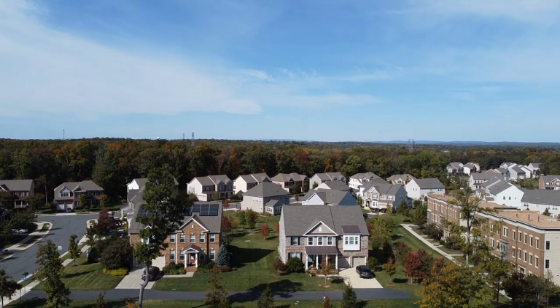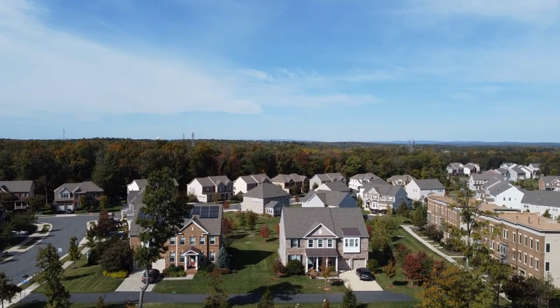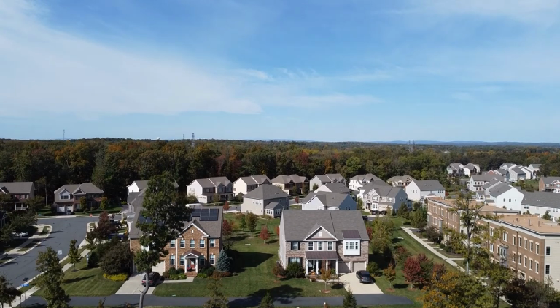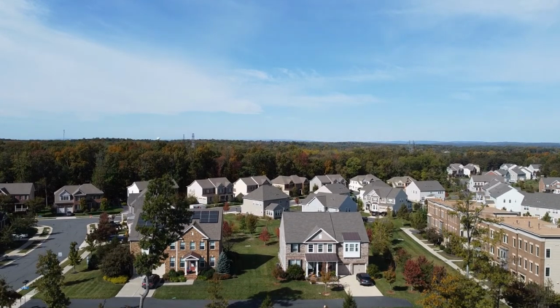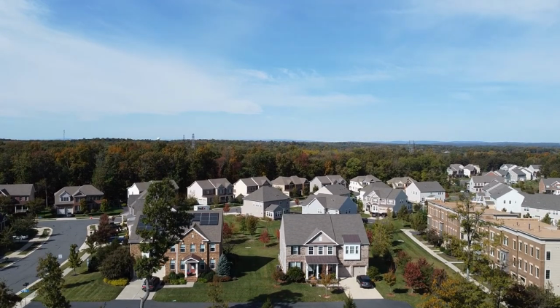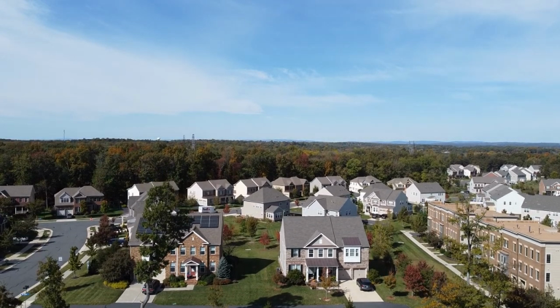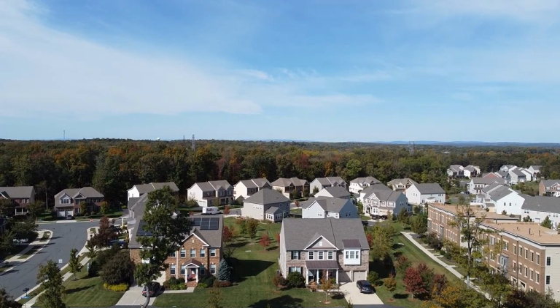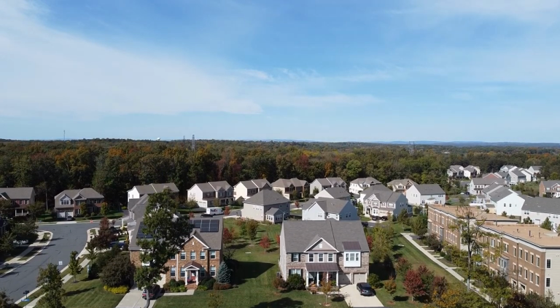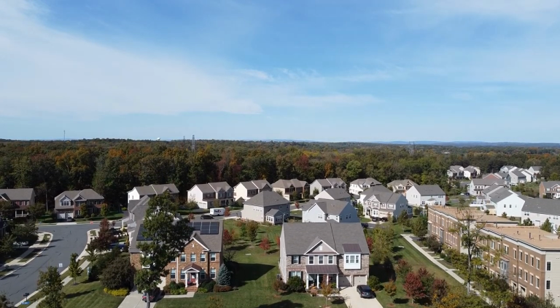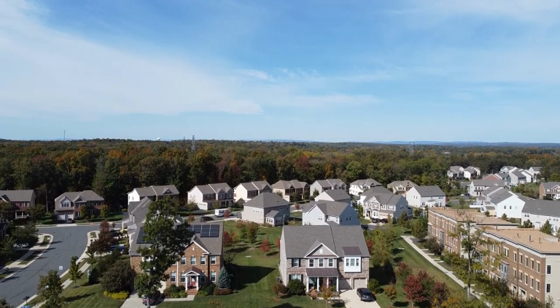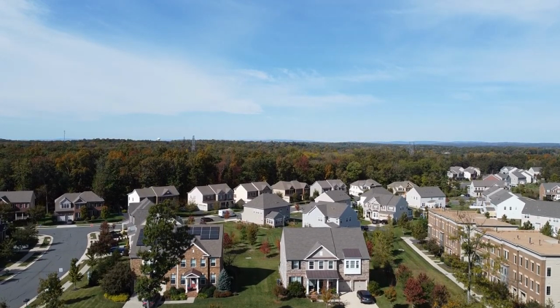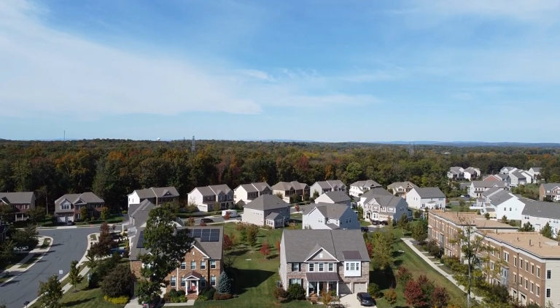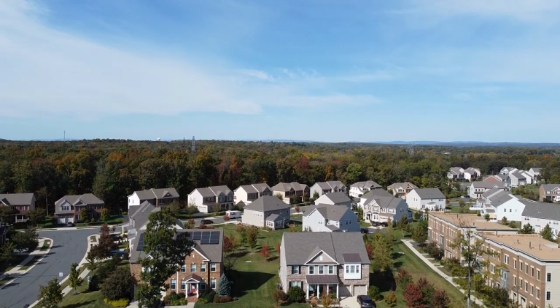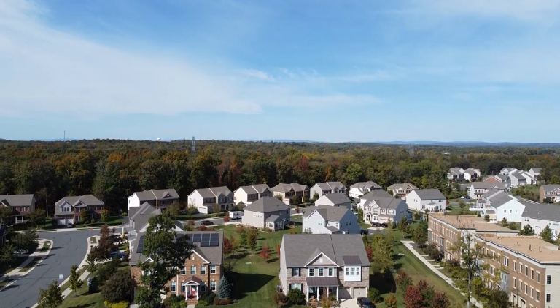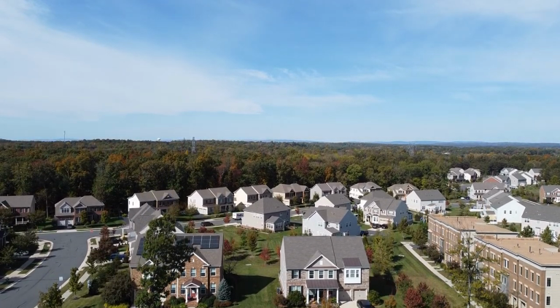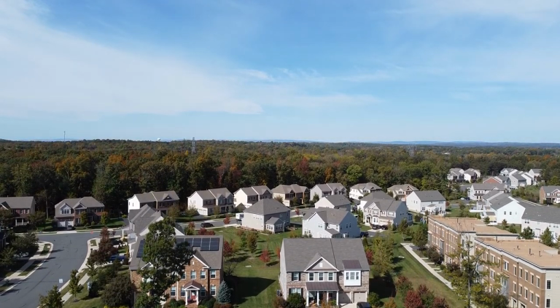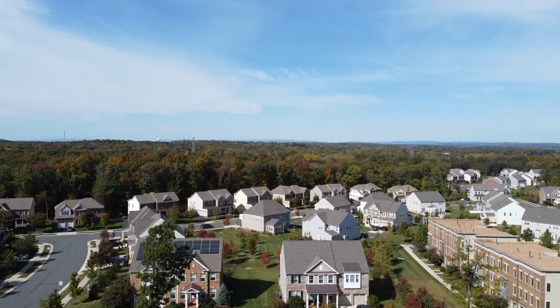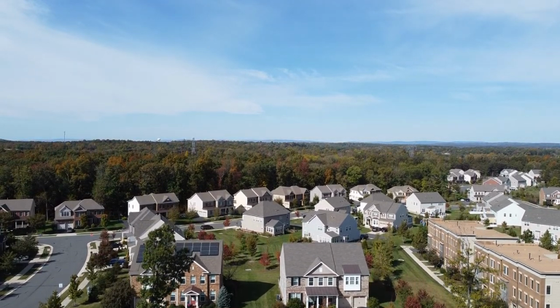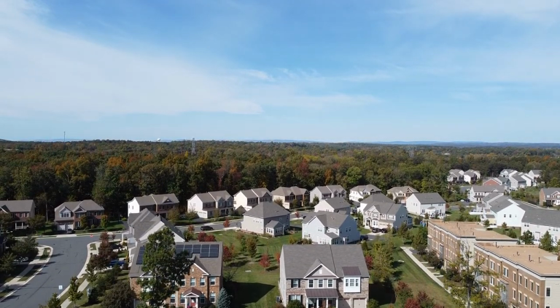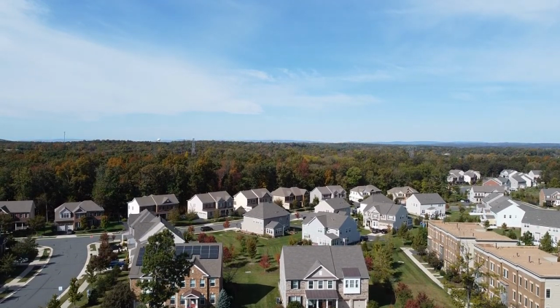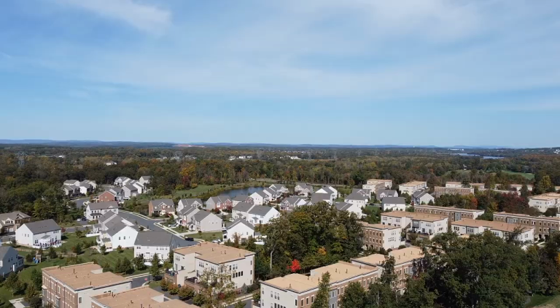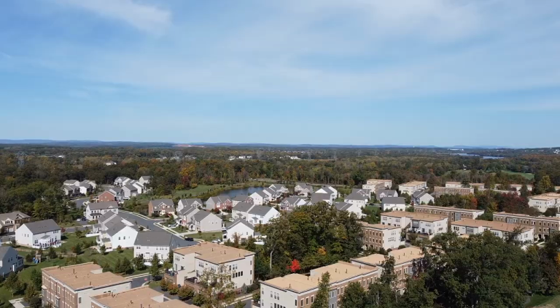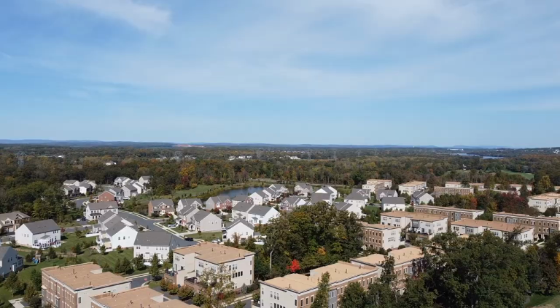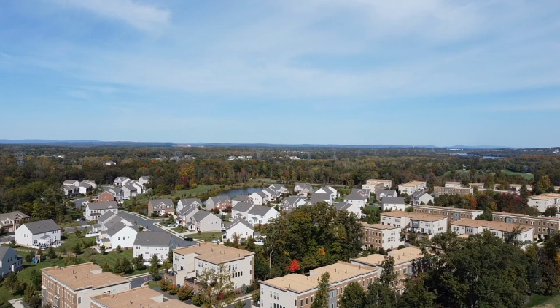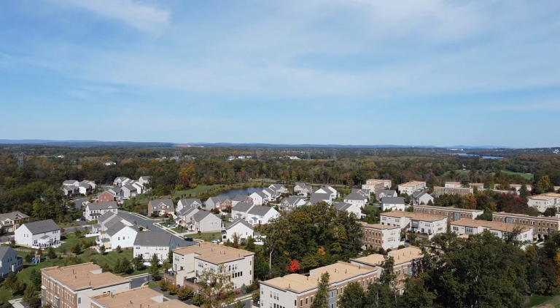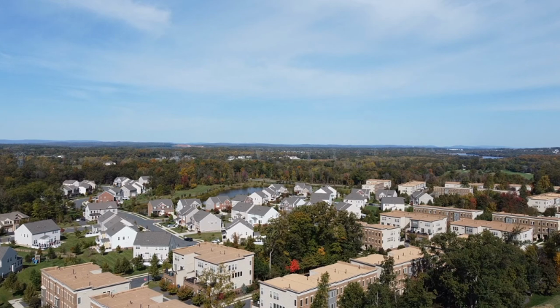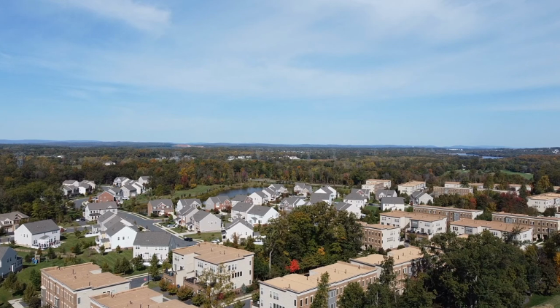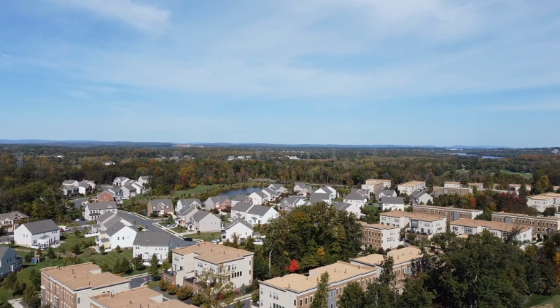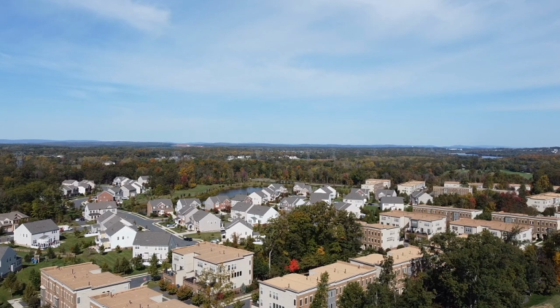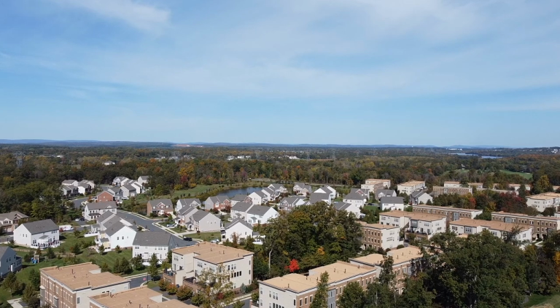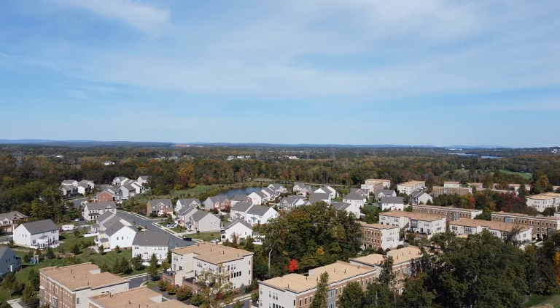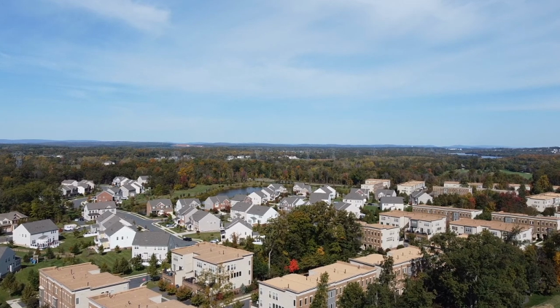More beautiful single-family homes here. This little pocket of homes is going to be in that $800,000 to $900,000 price range.